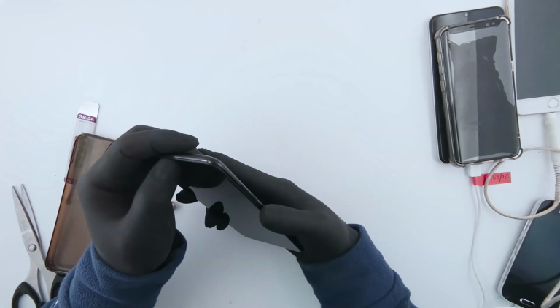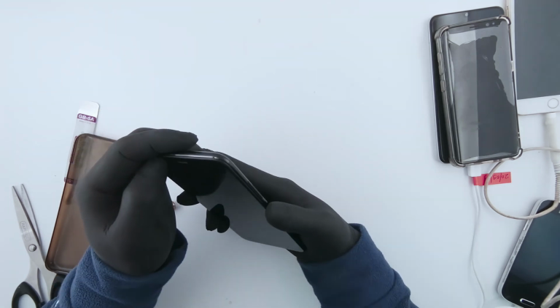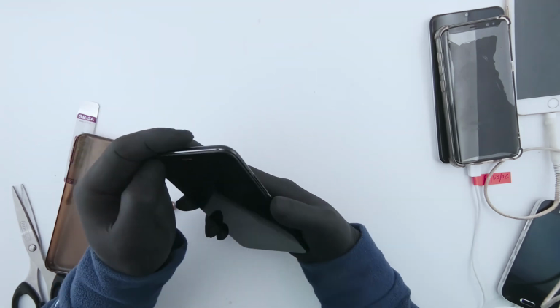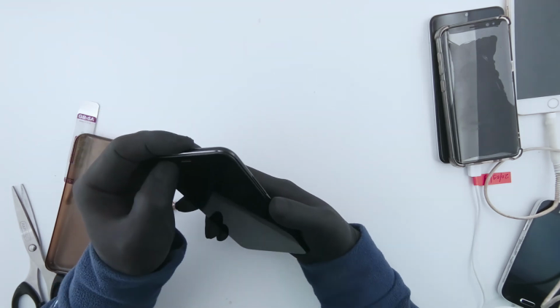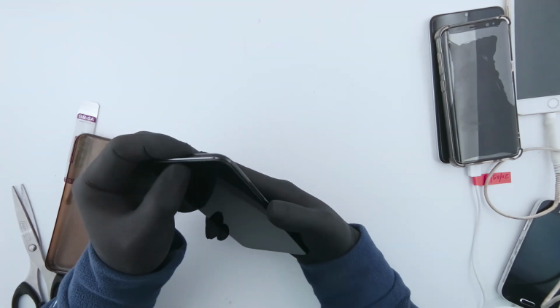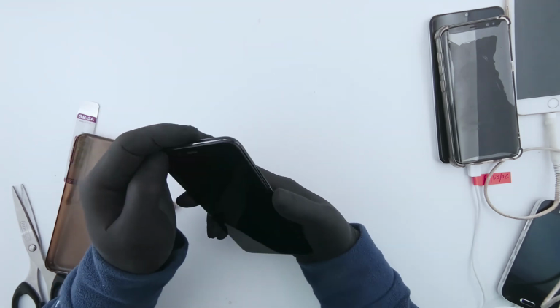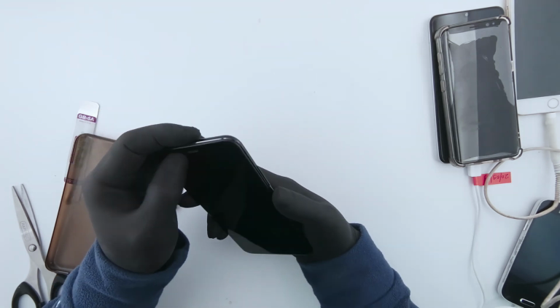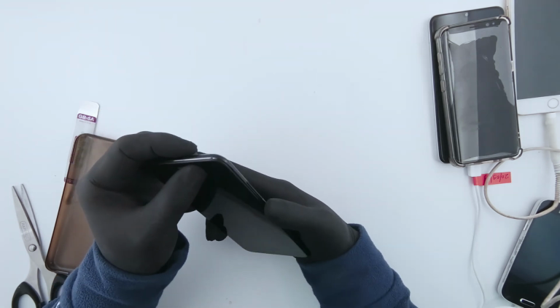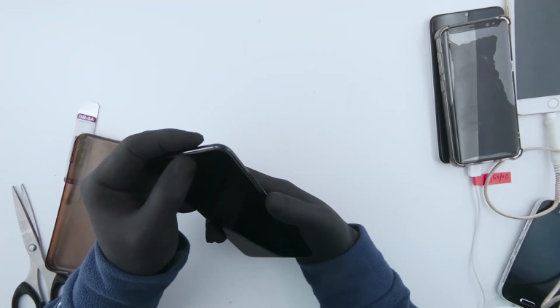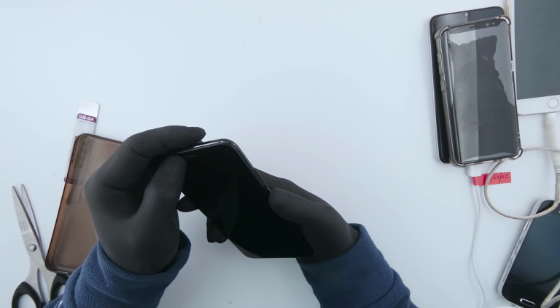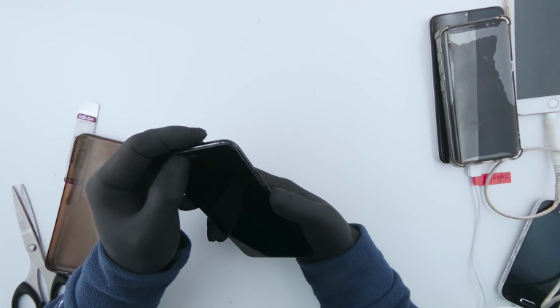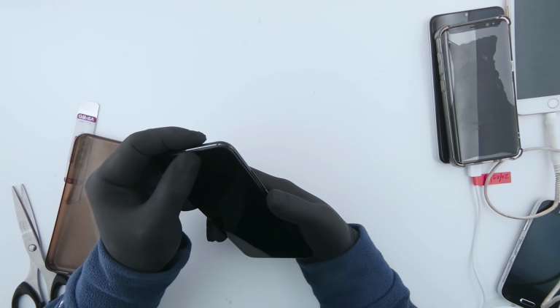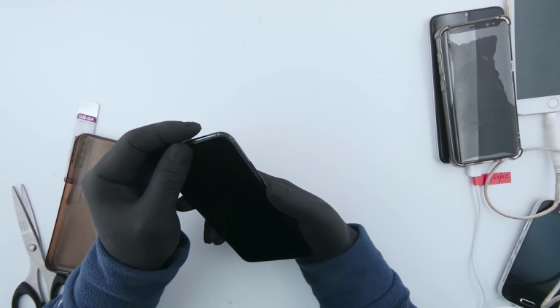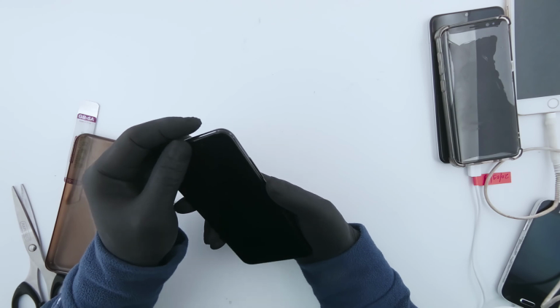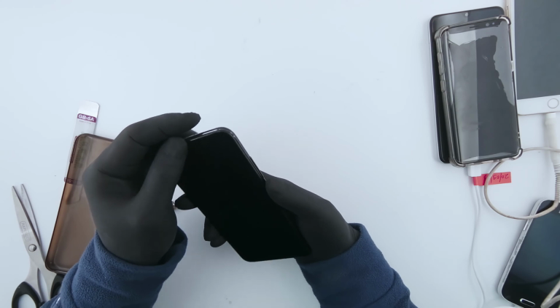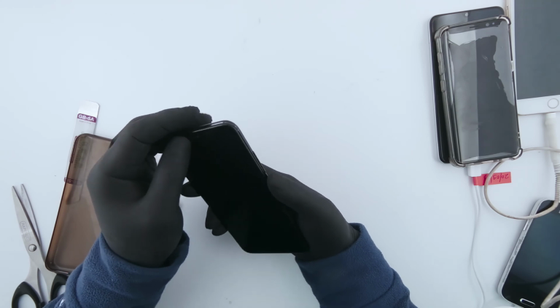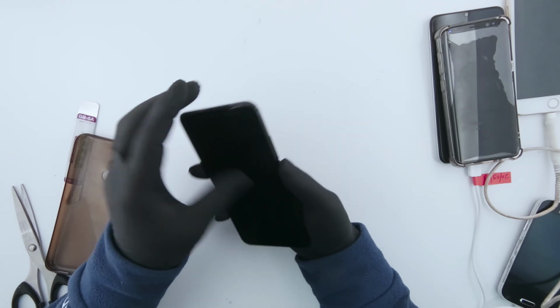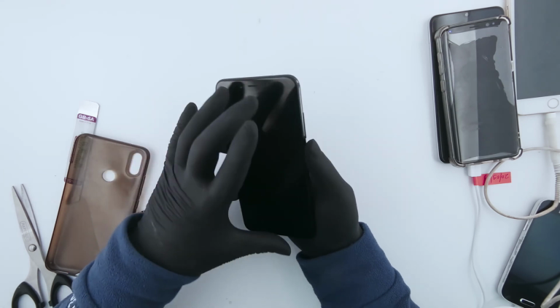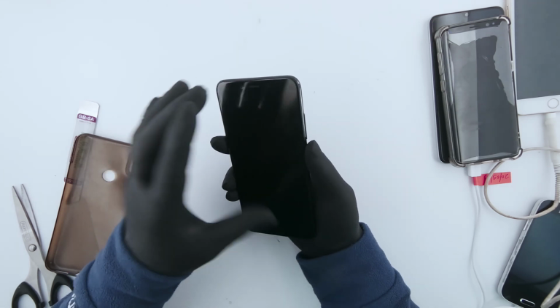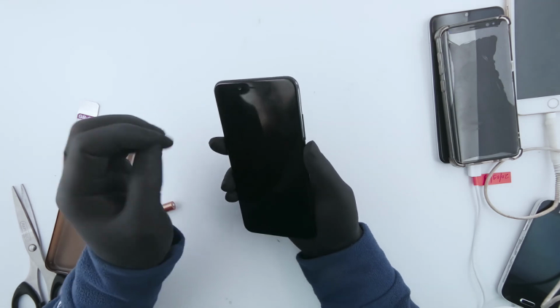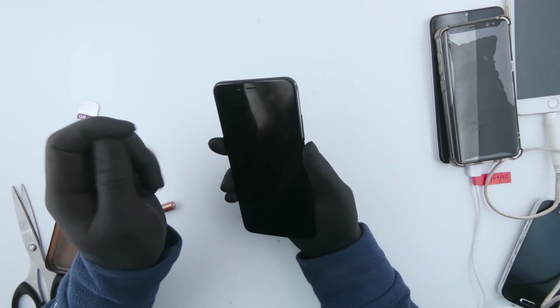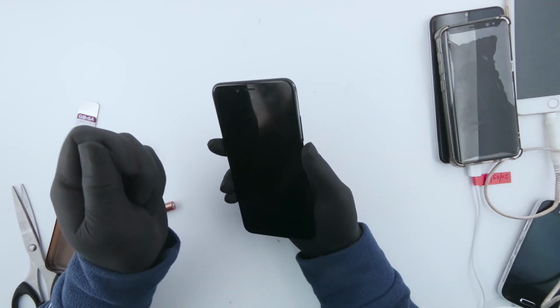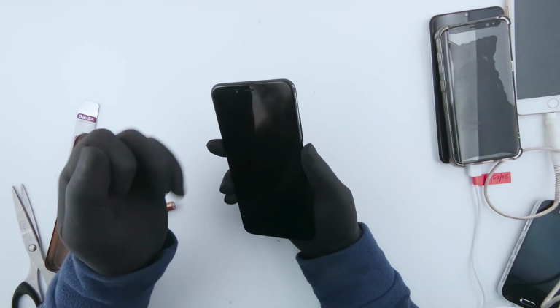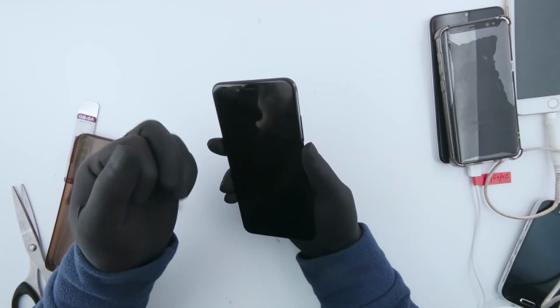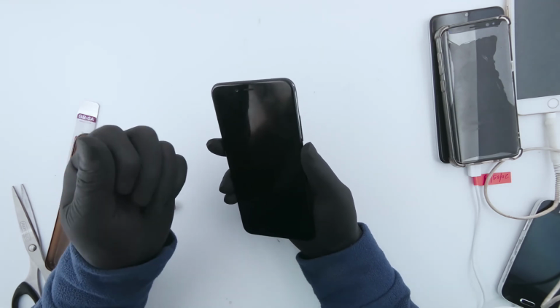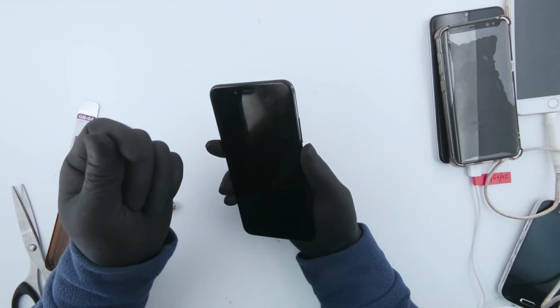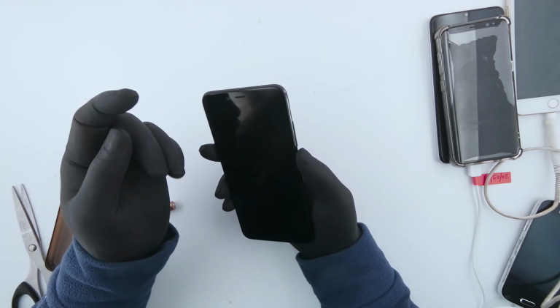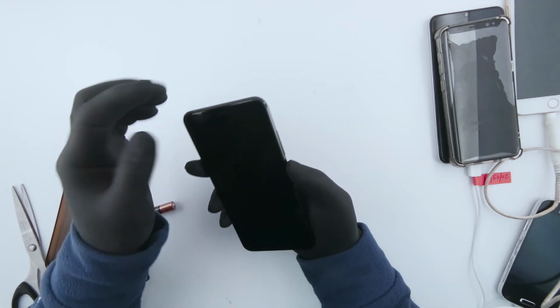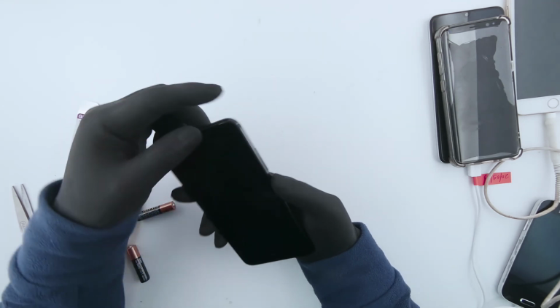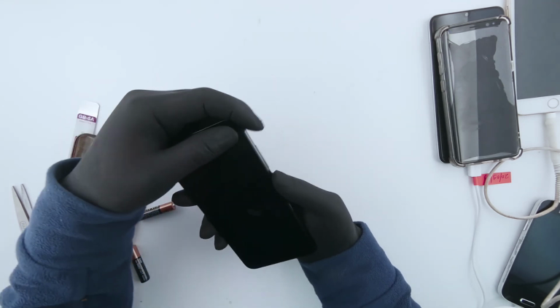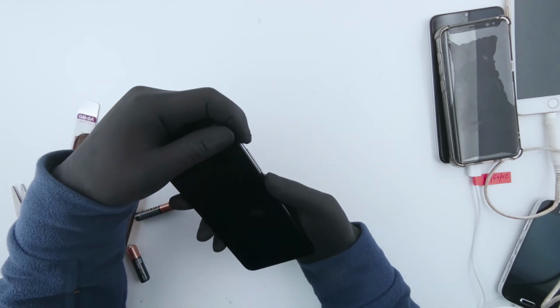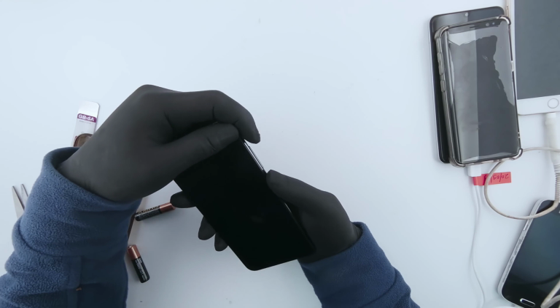So if you have any pictures, videos, files, anything, try to do a backup first. If you can, then go ahead and do it.